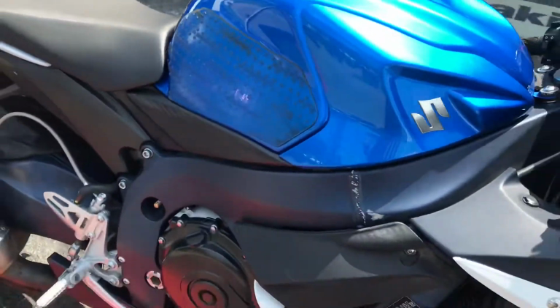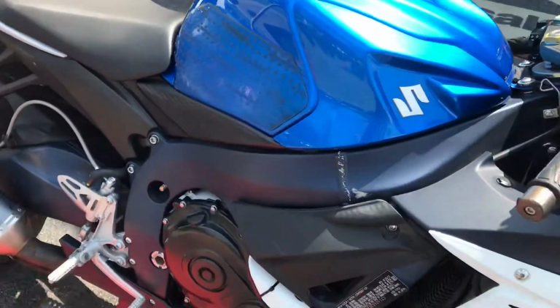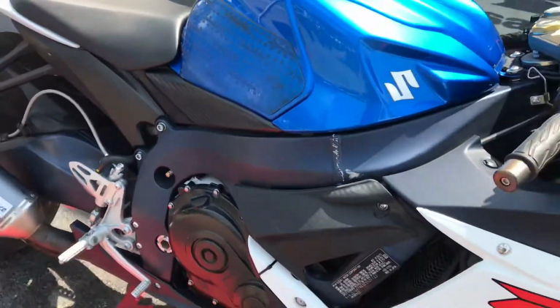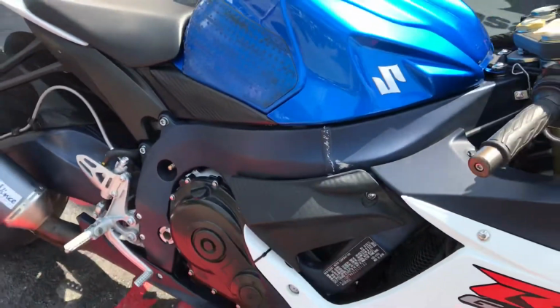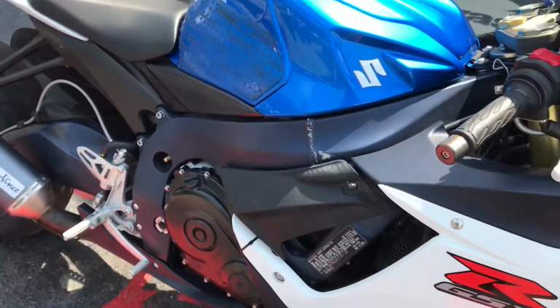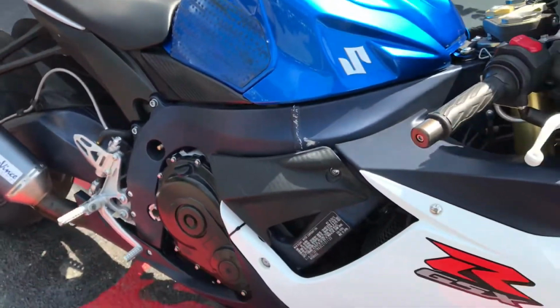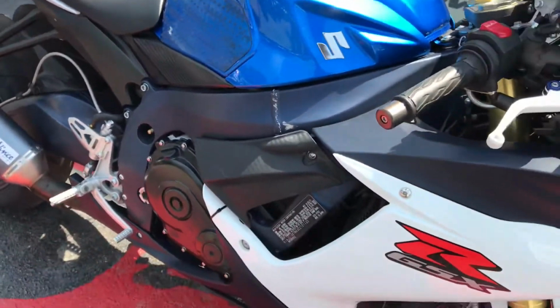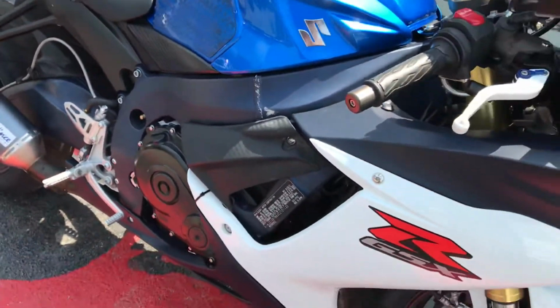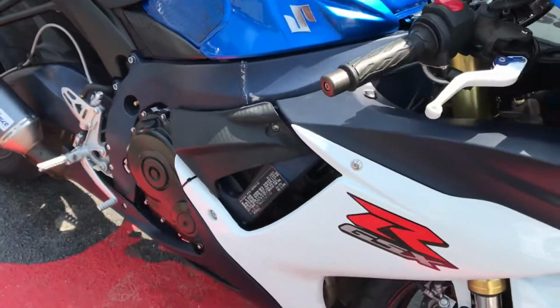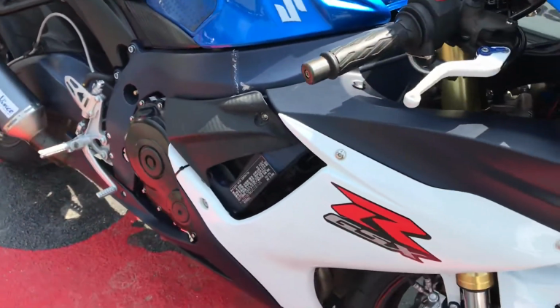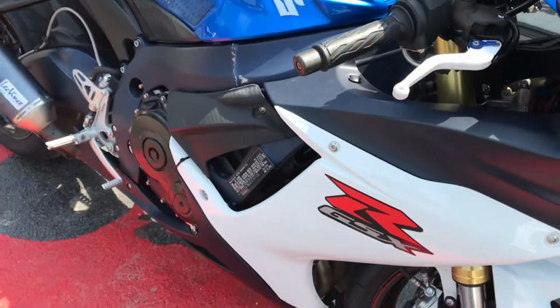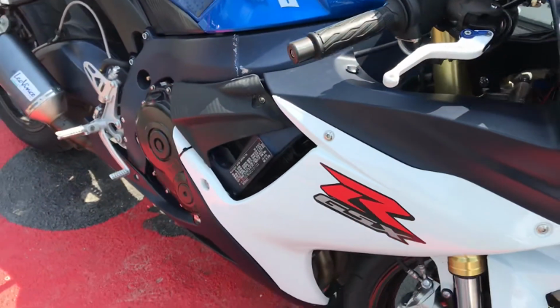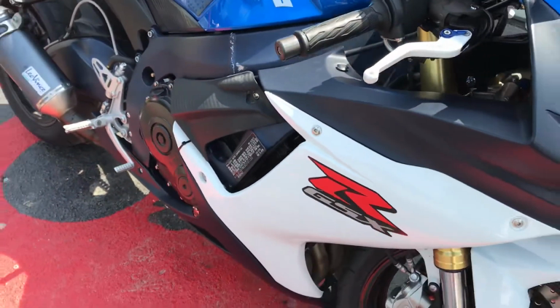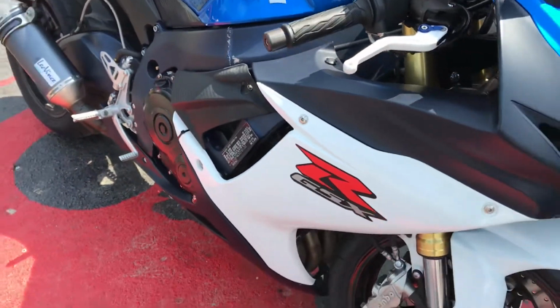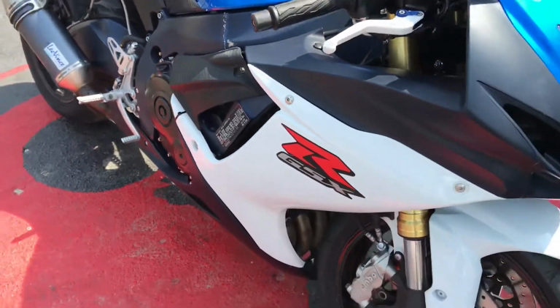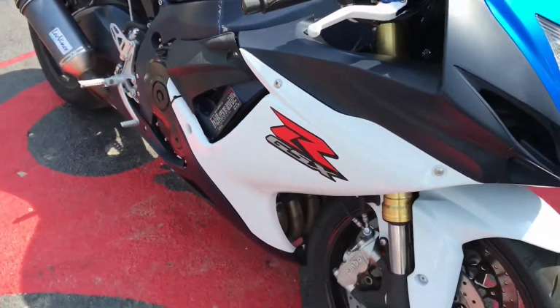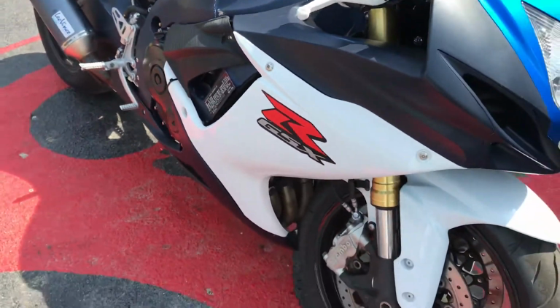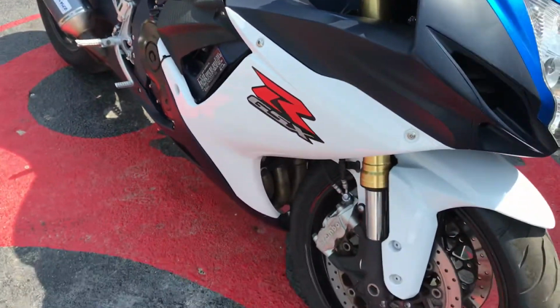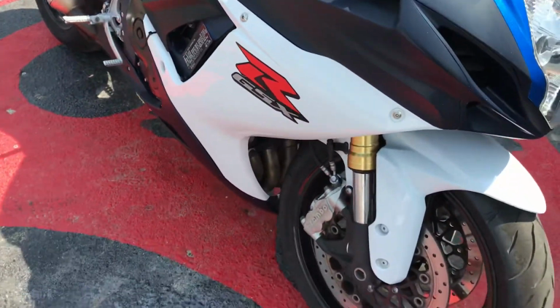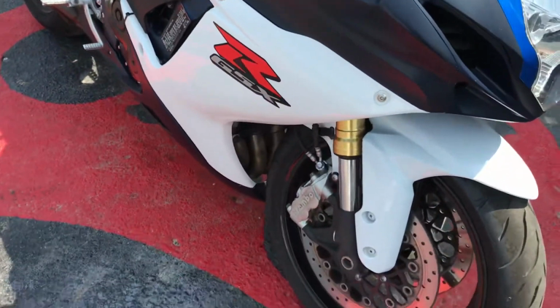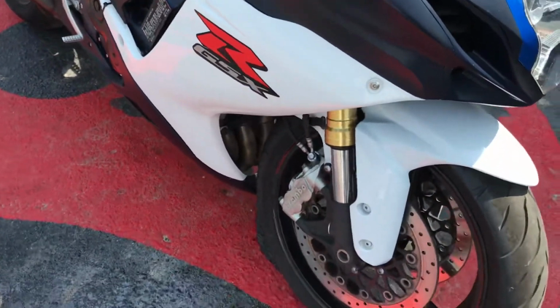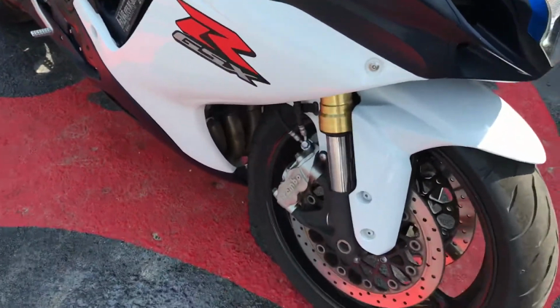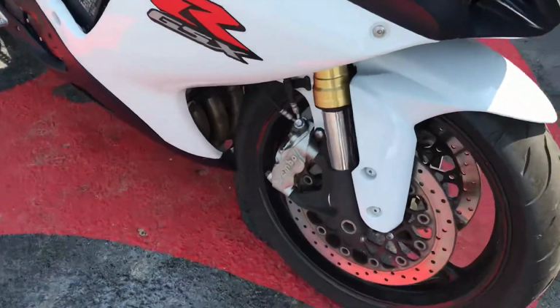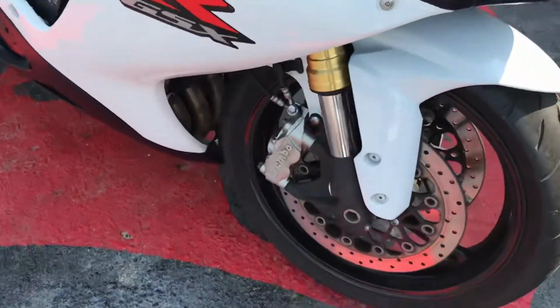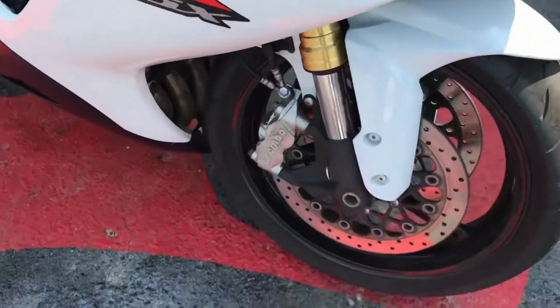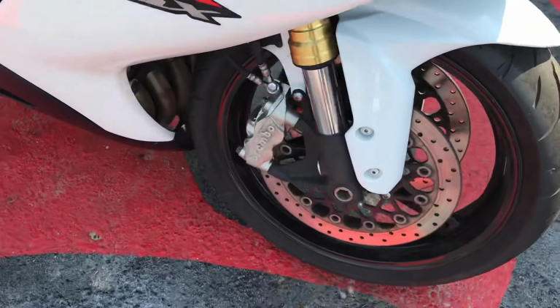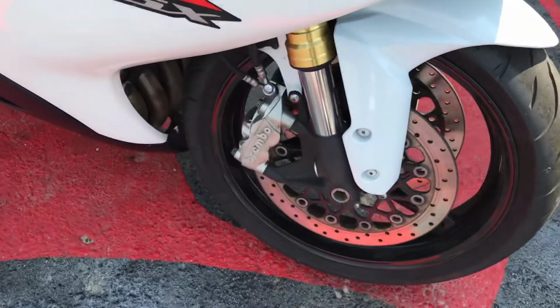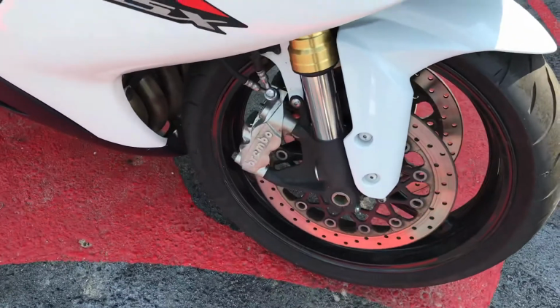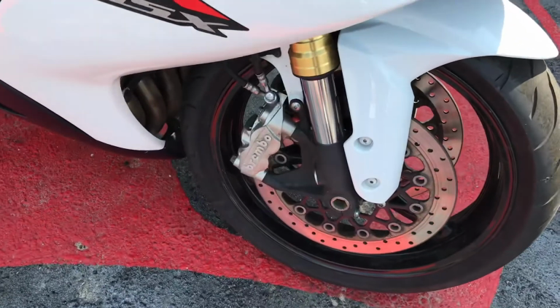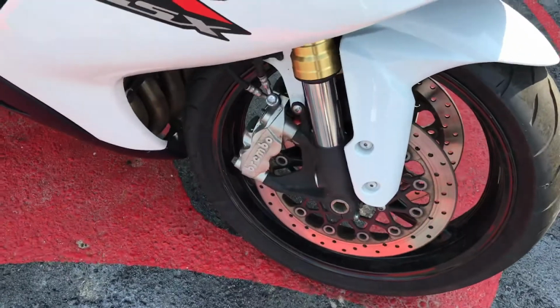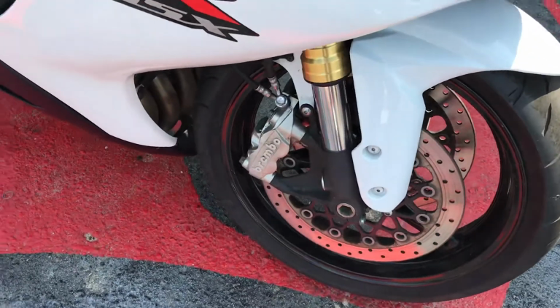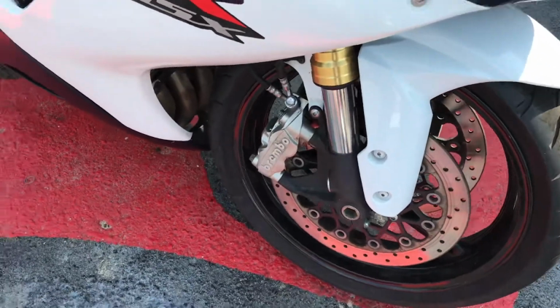It has a 750cc liquid-cooled engine, and it's got dual front Brembo brakes.